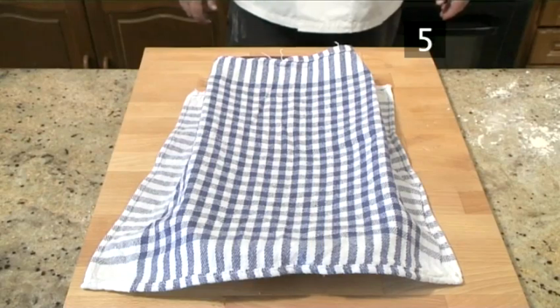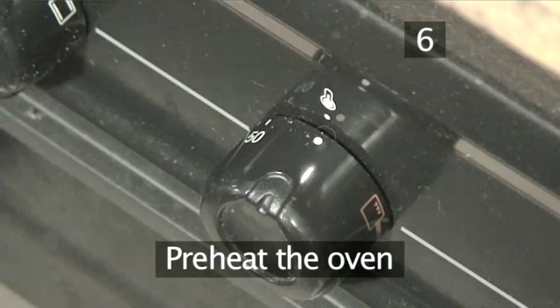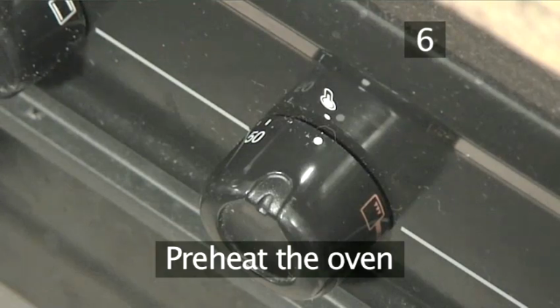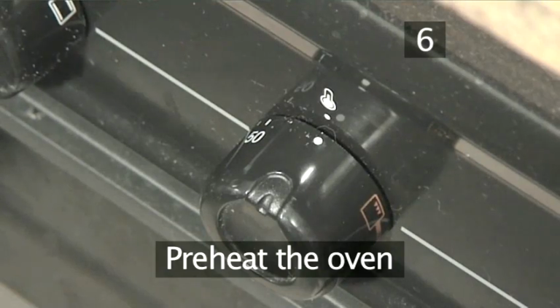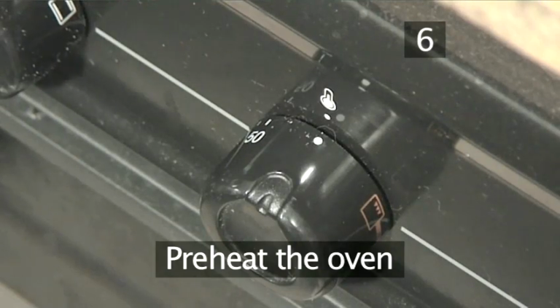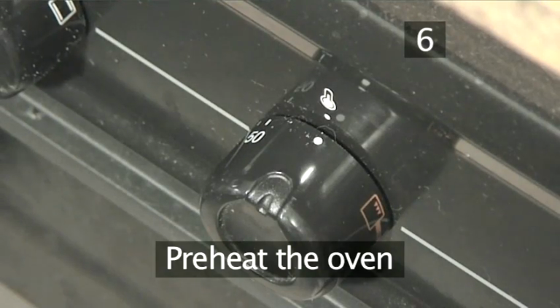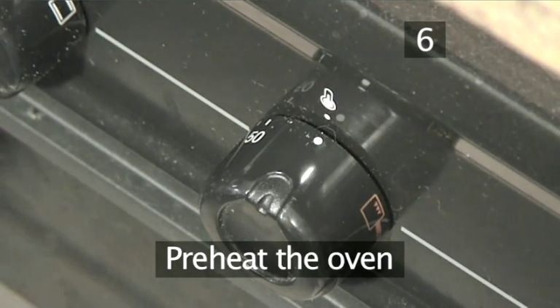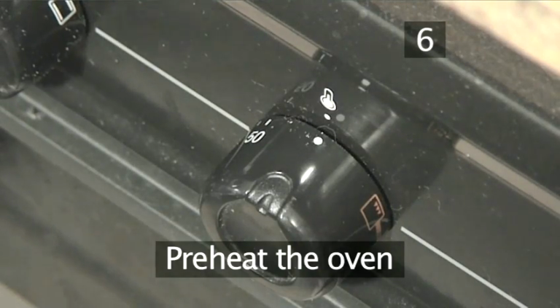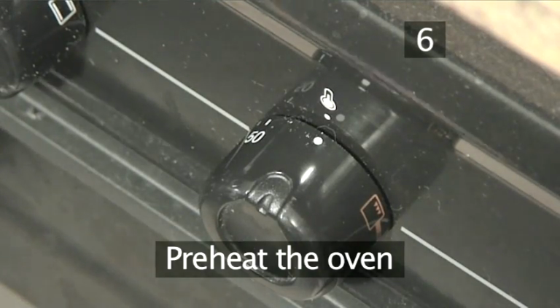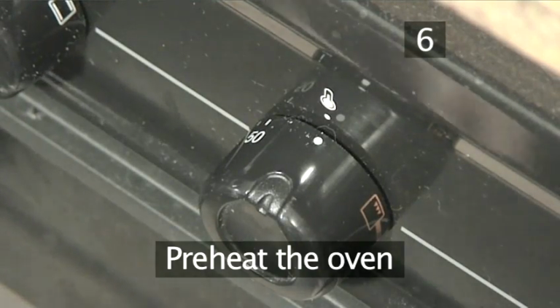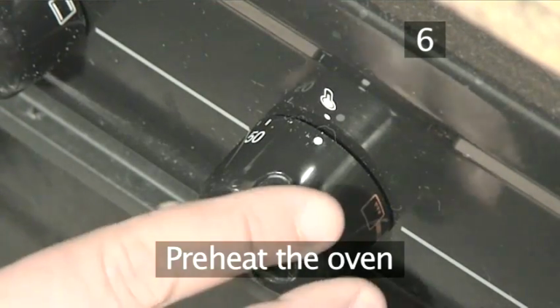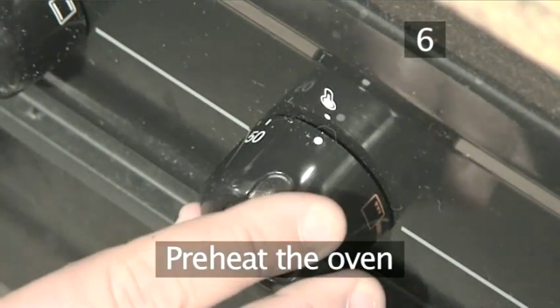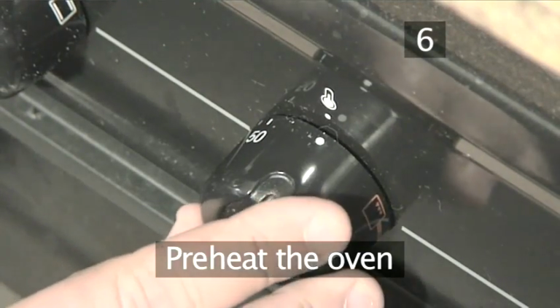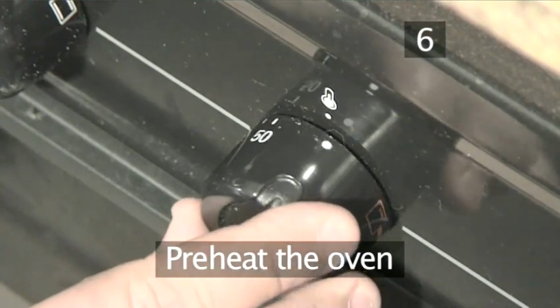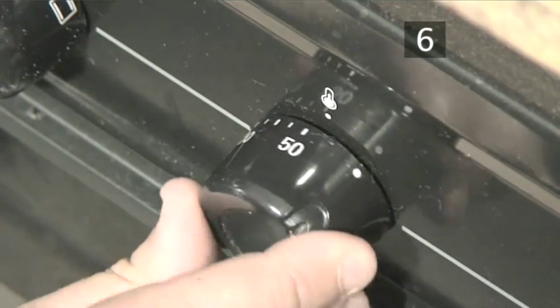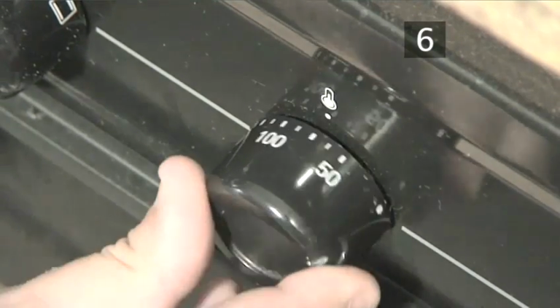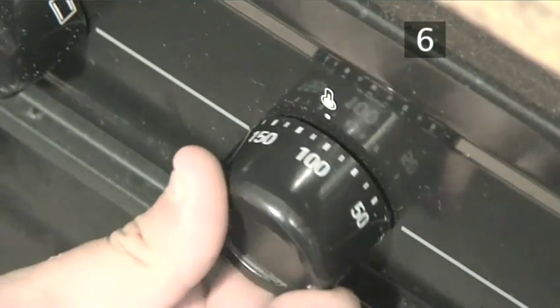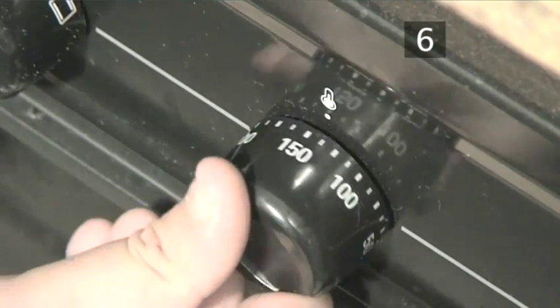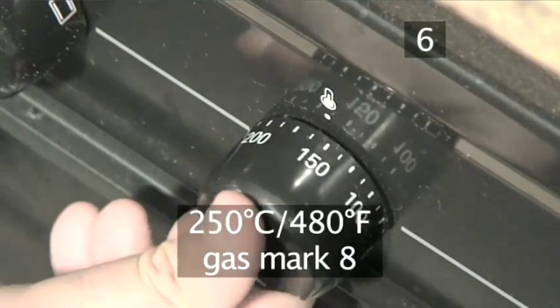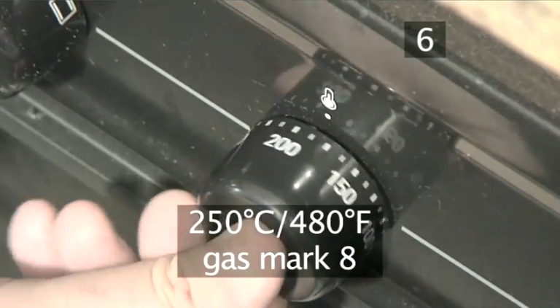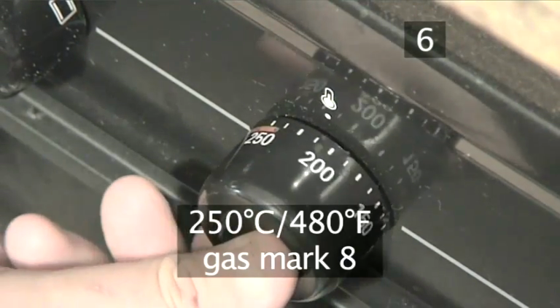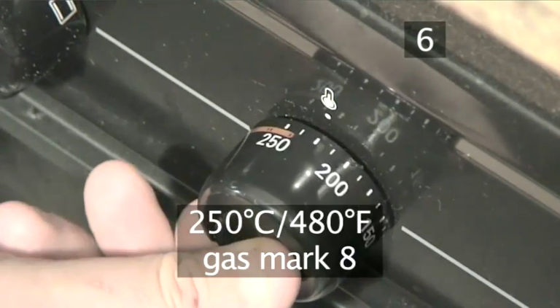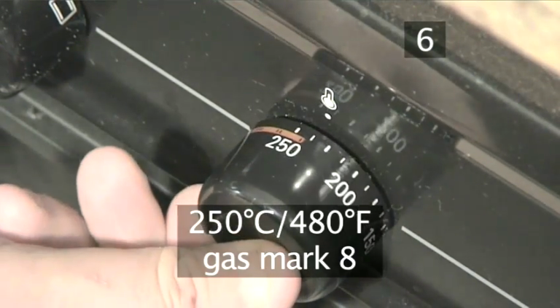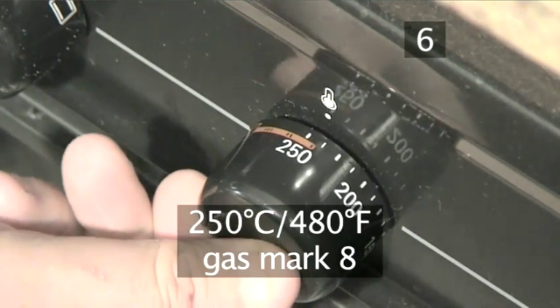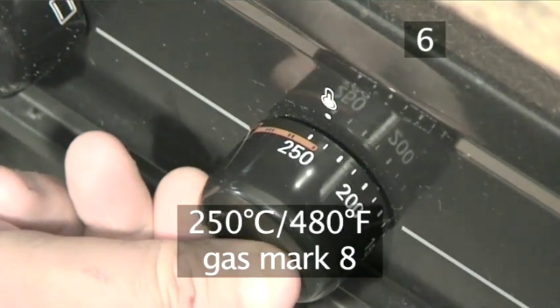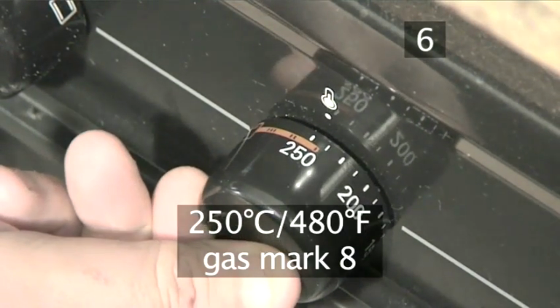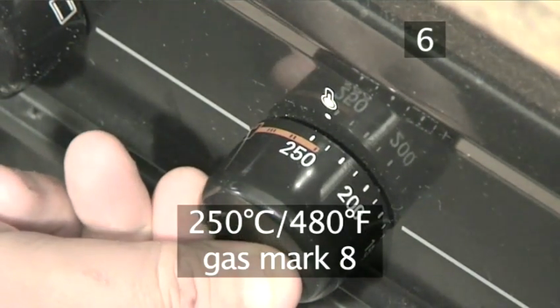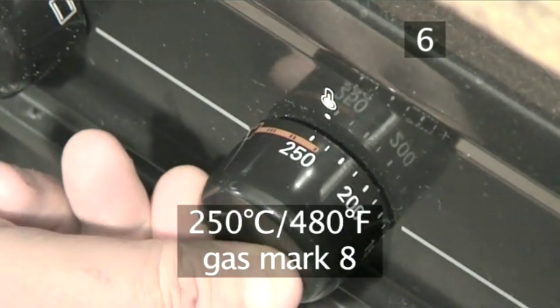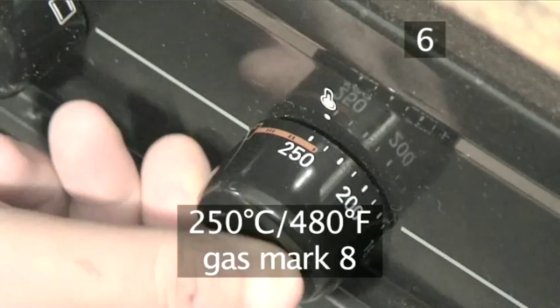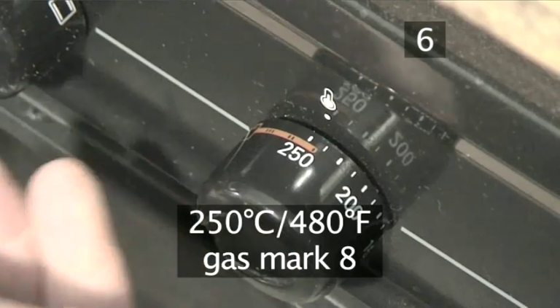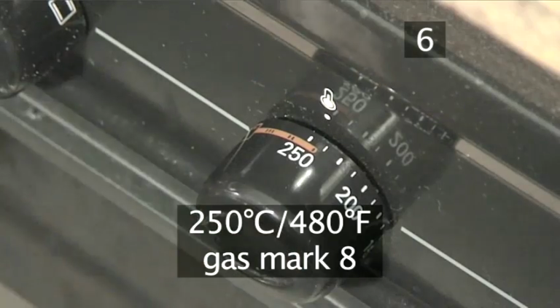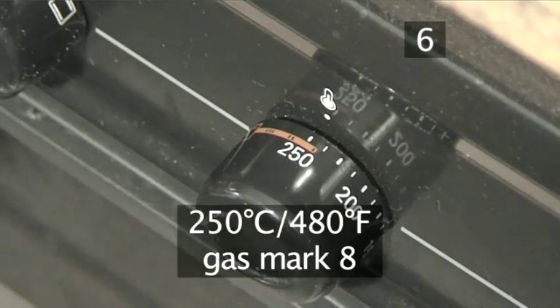Step 6: Preheat the oven. Preheat the oven to 250 degrees centigrade.